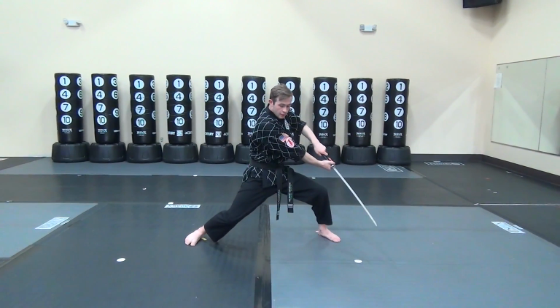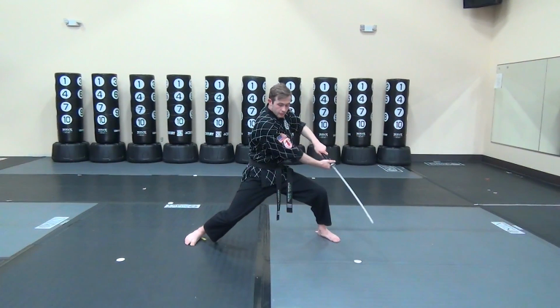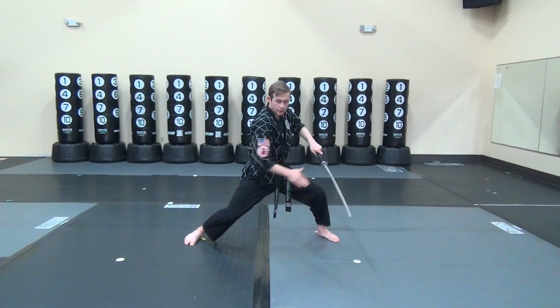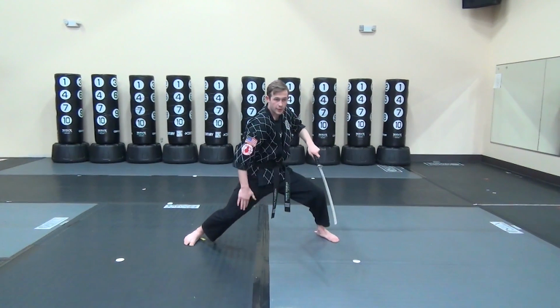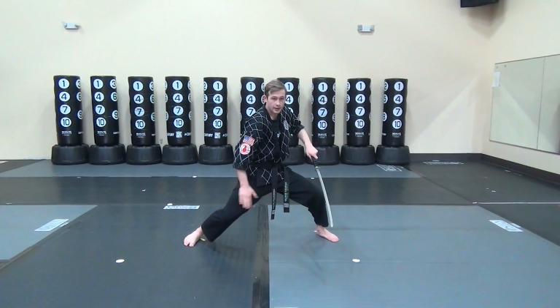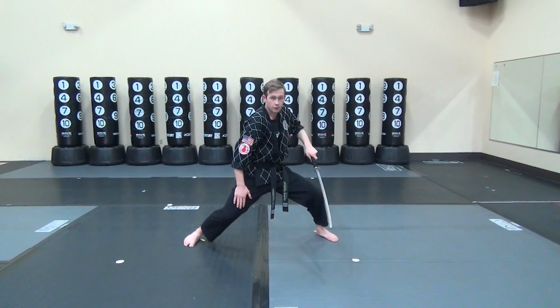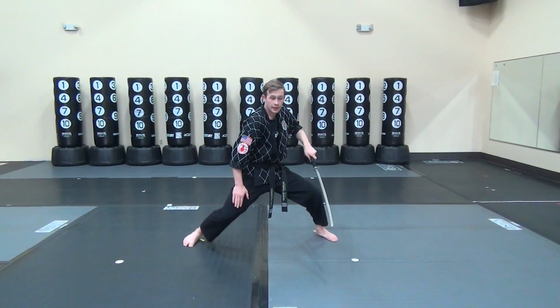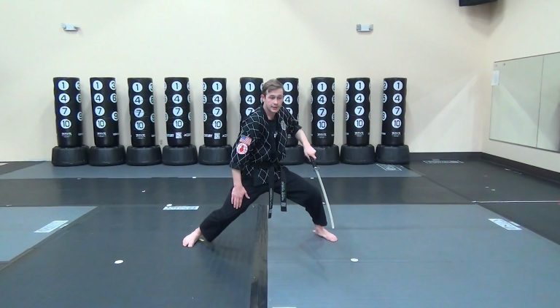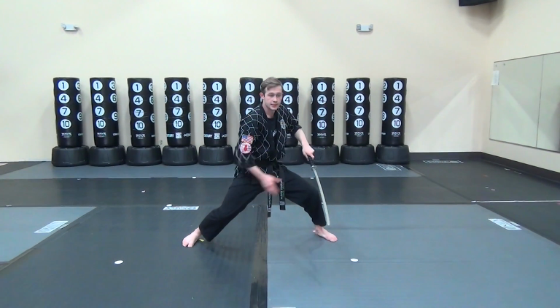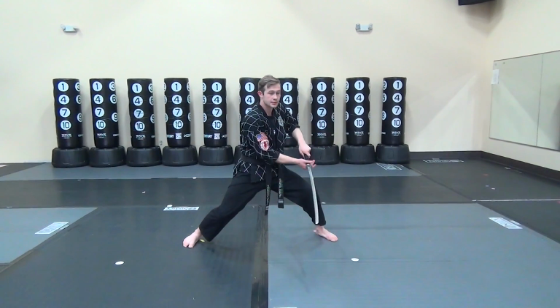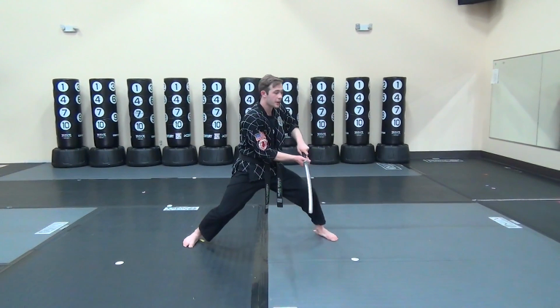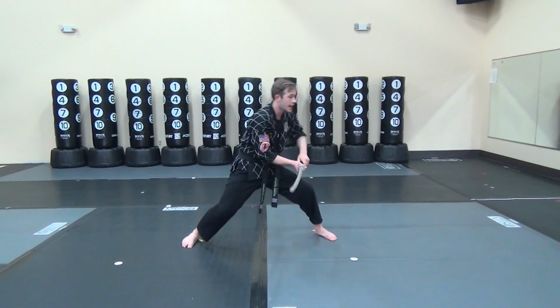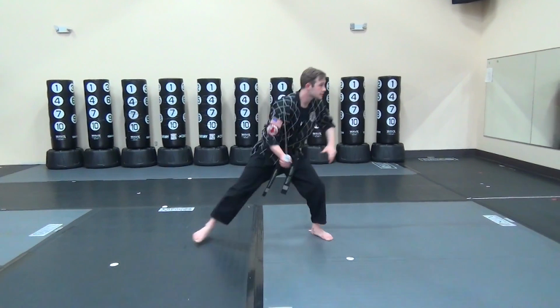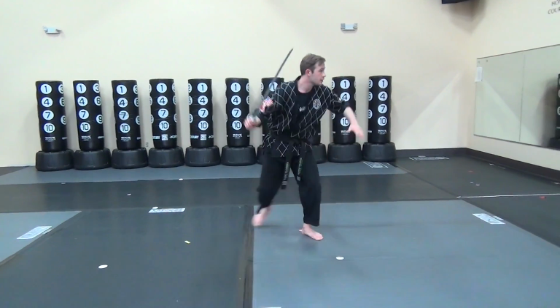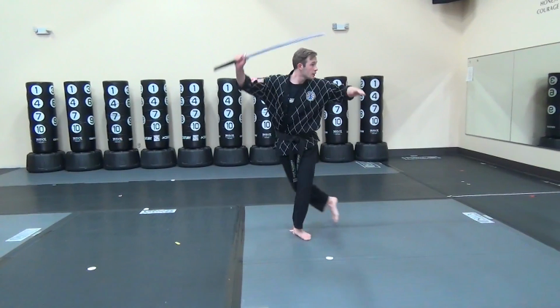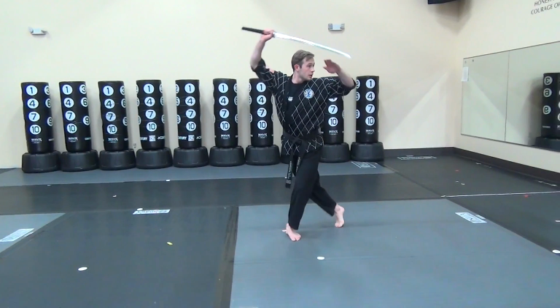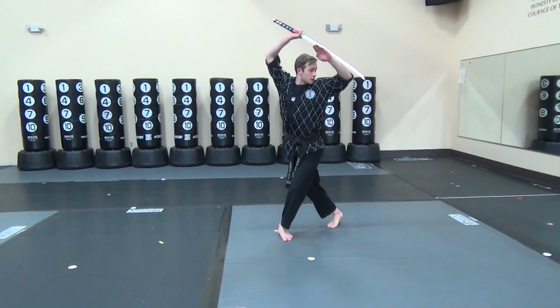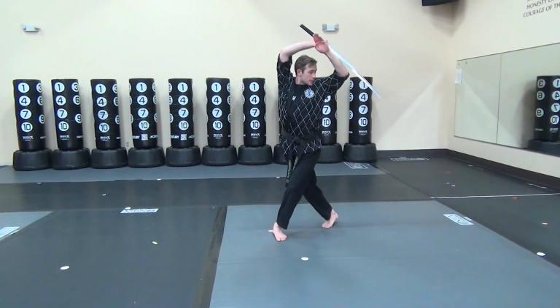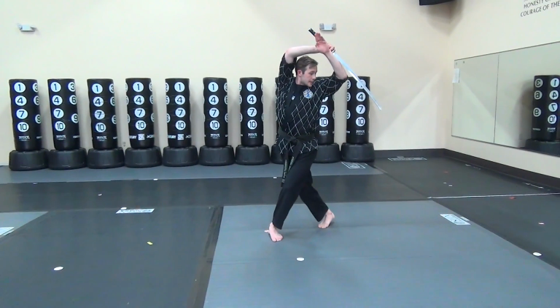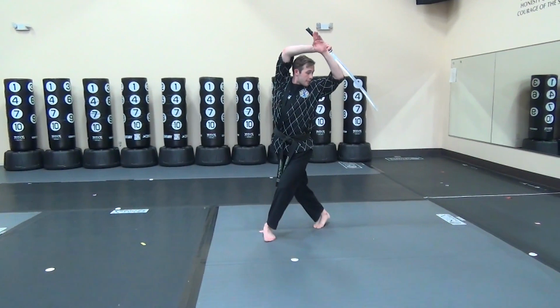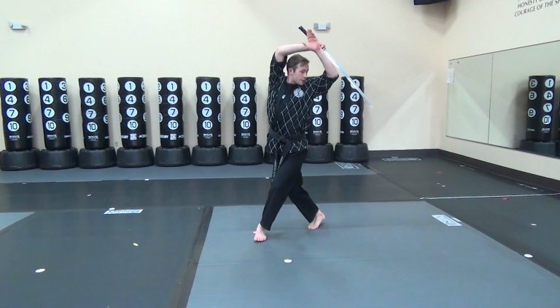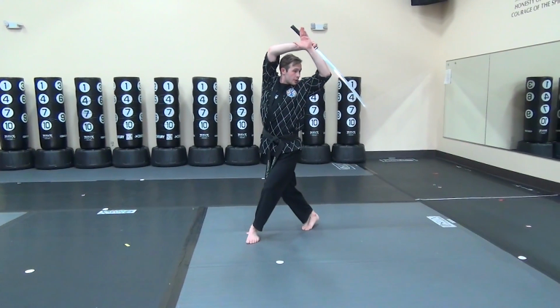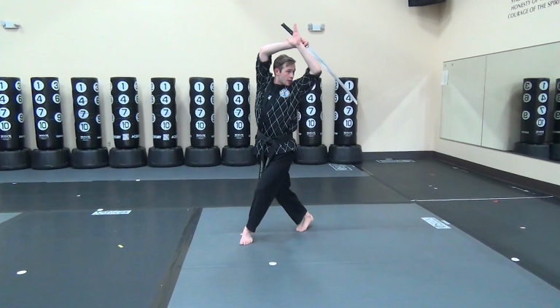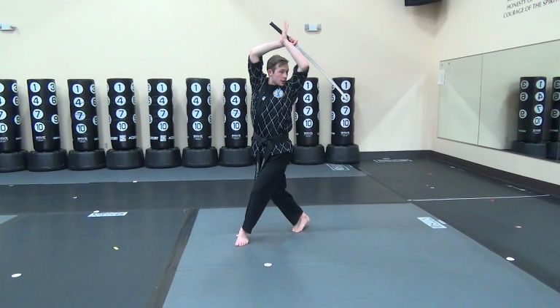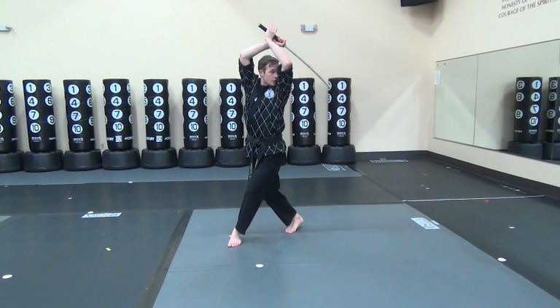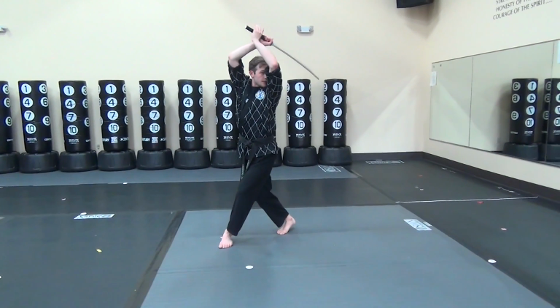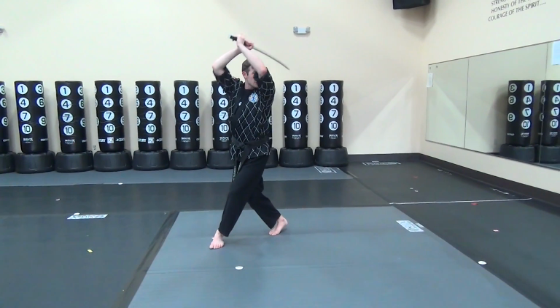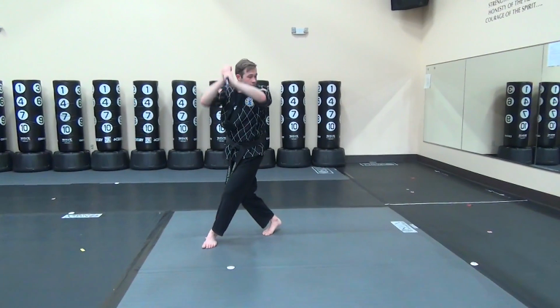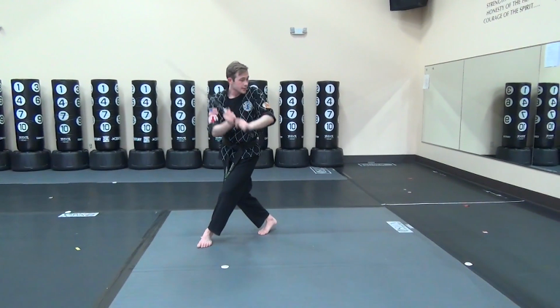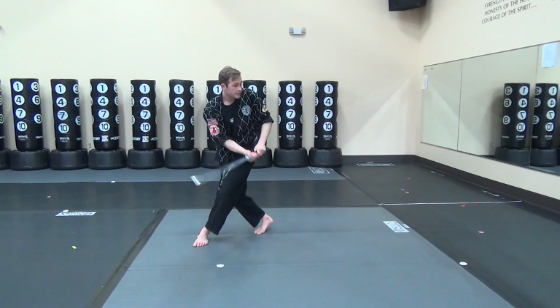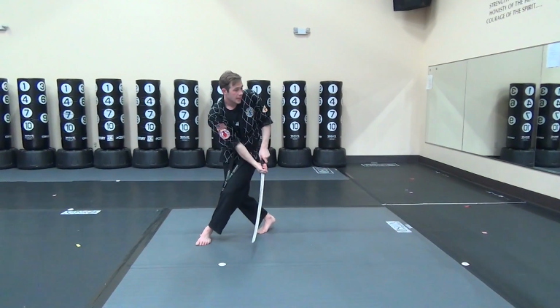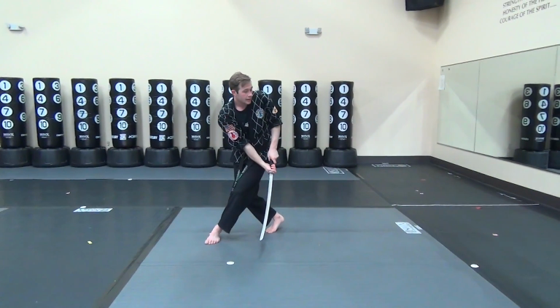From there, your right leg is going to step behind. You're going to stab. You're going to grab the sword and slice off to the side.